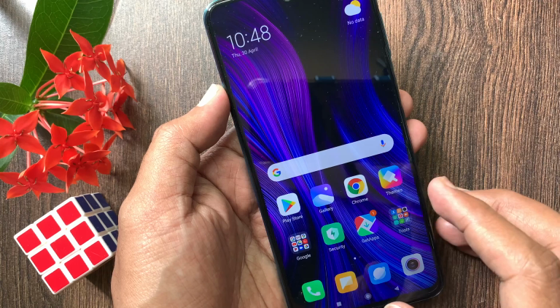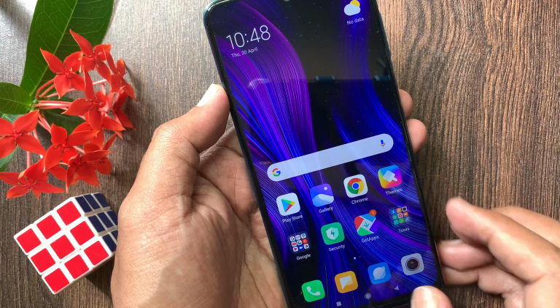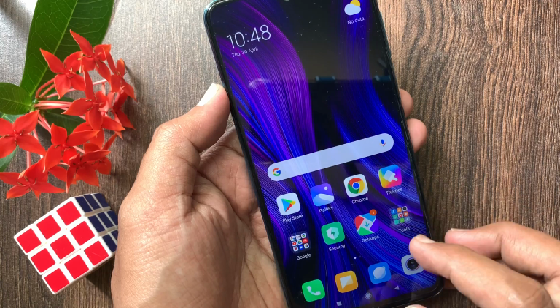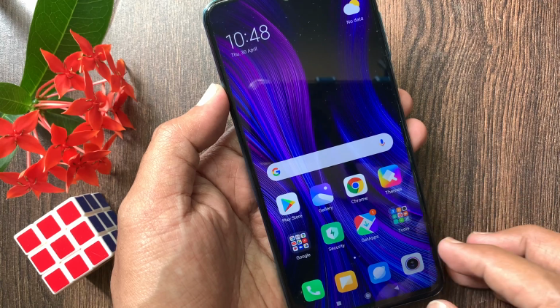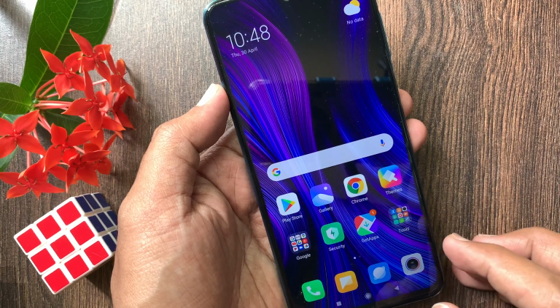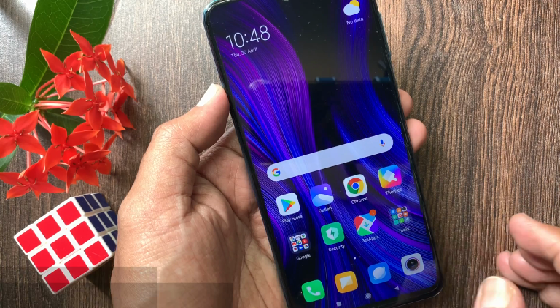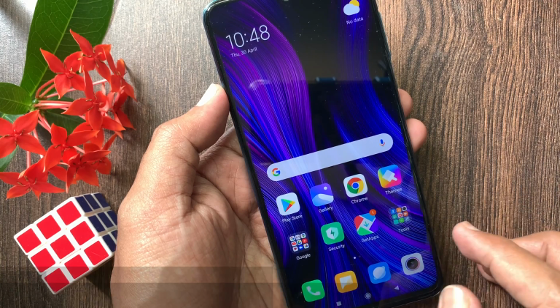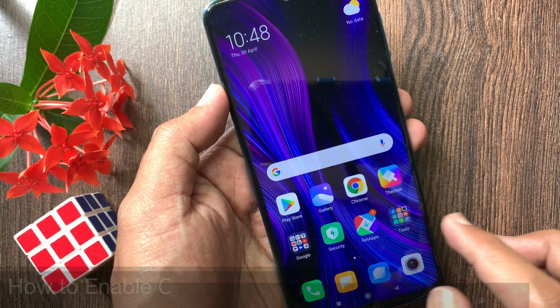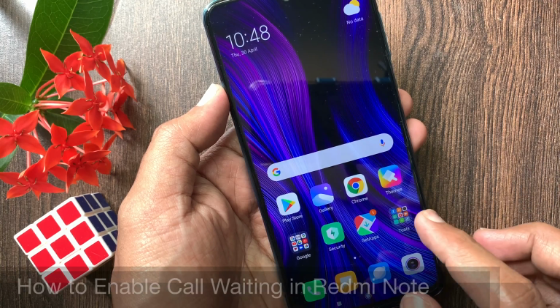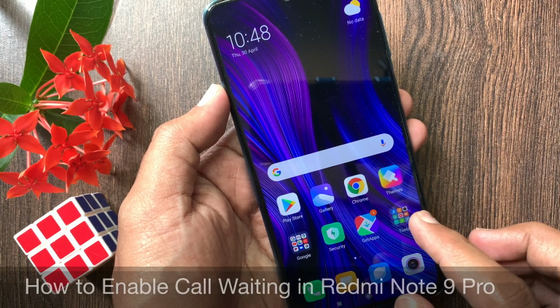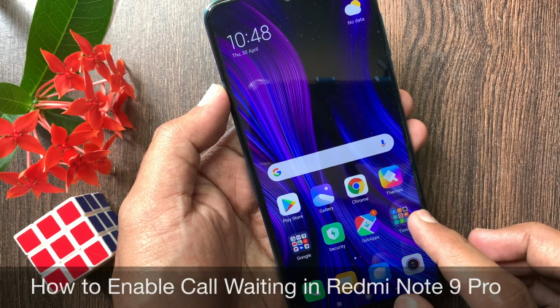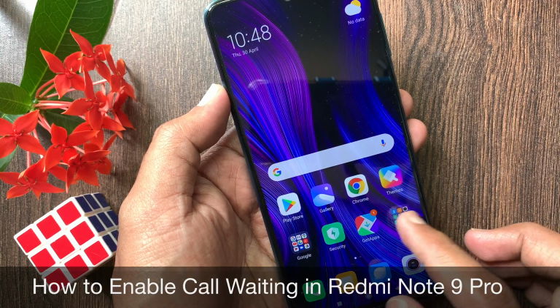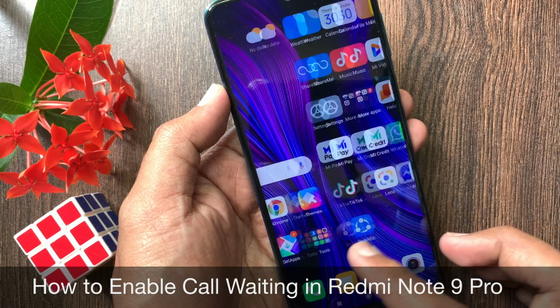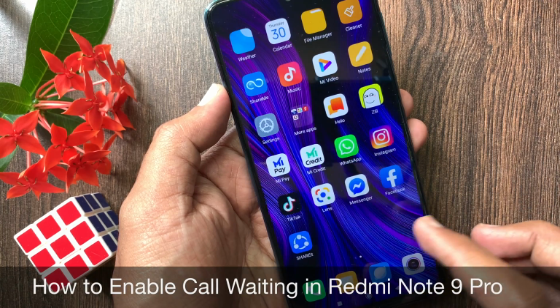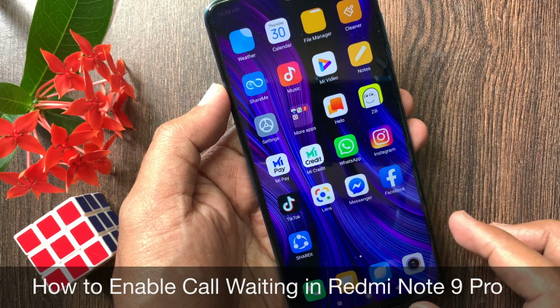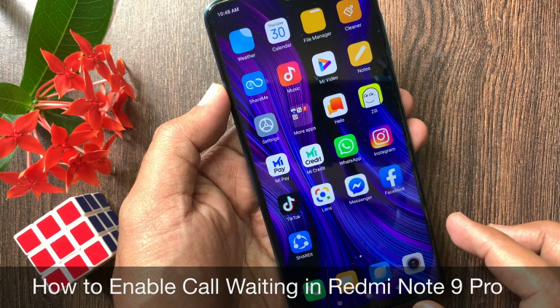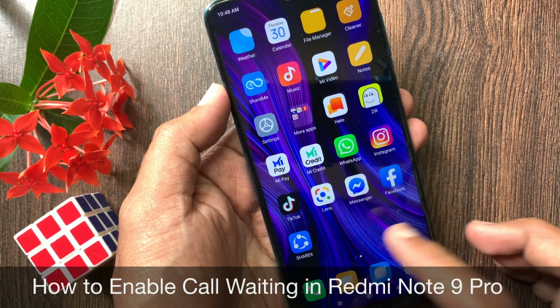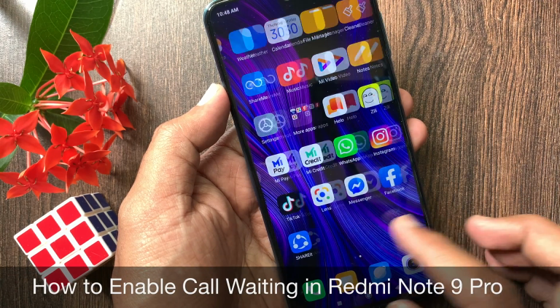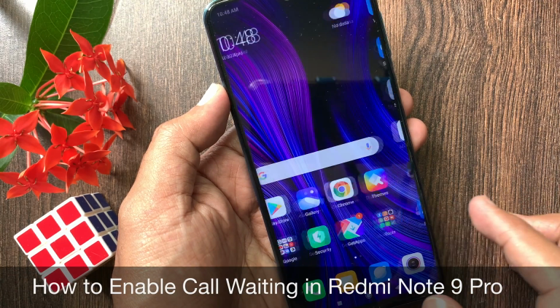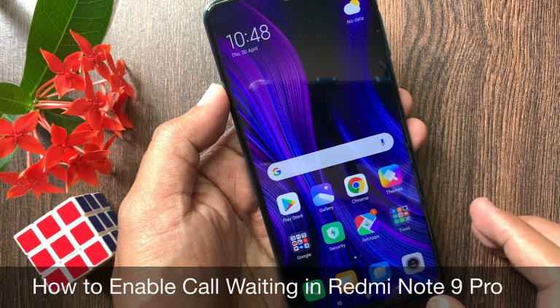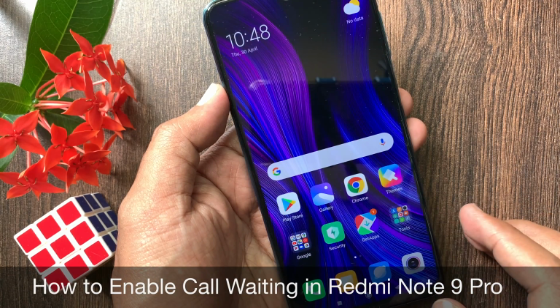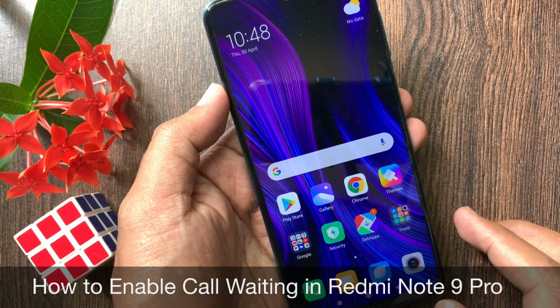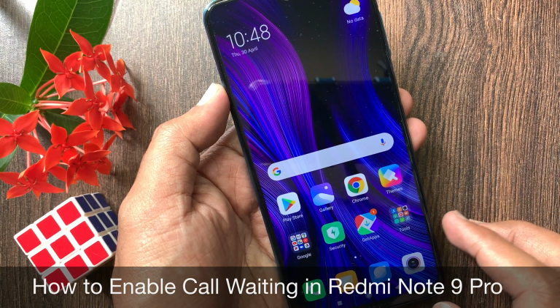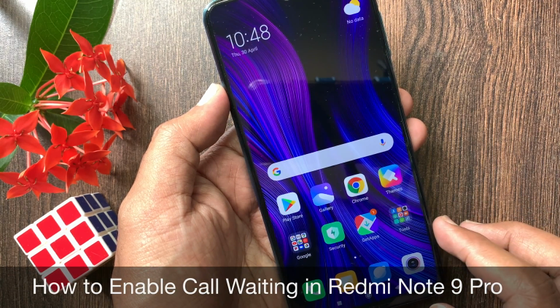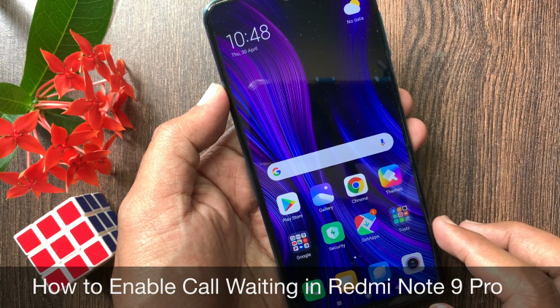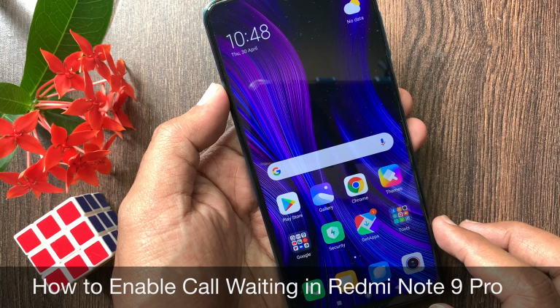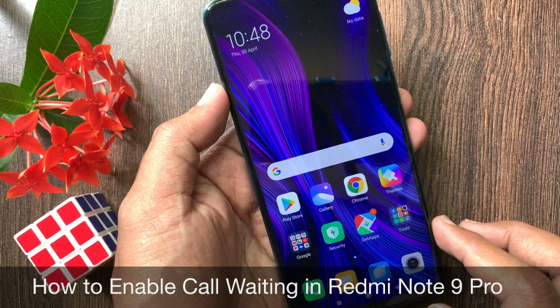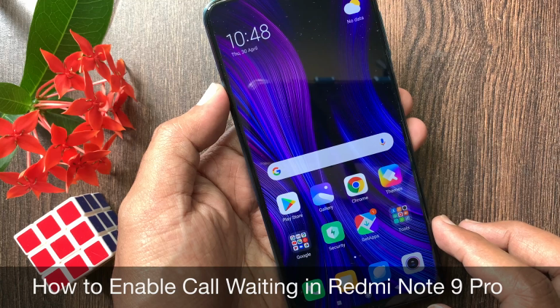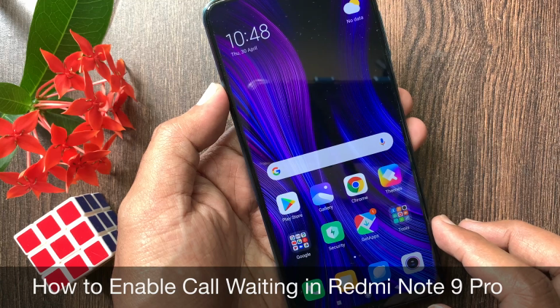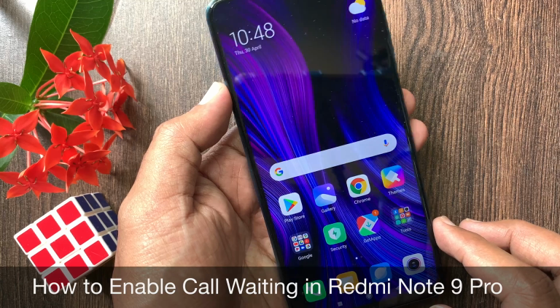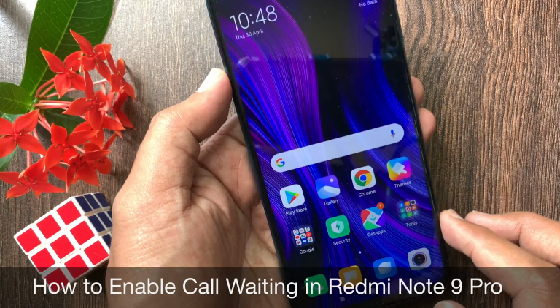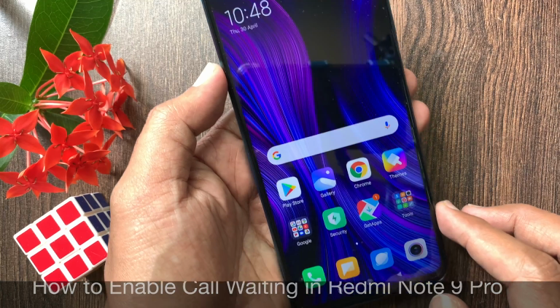Hi viewer, today I want to show you how to enable call waiting in Redmi Note 9 Pro. Let's have a look.